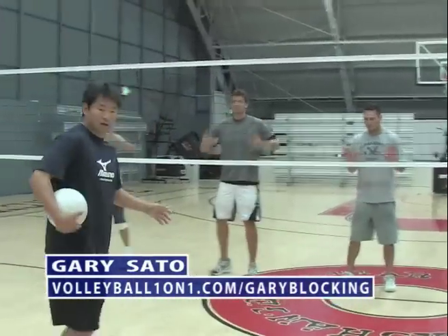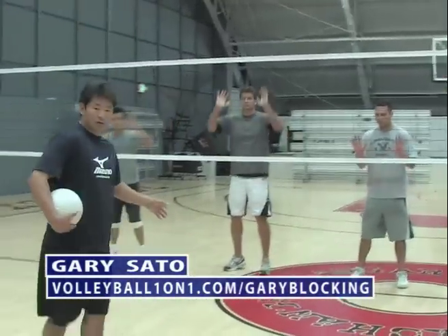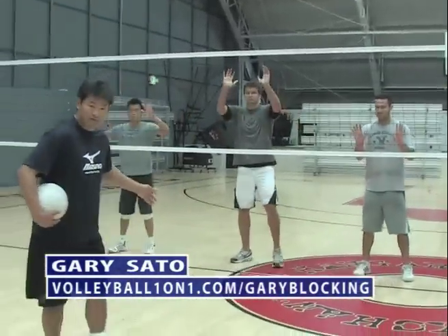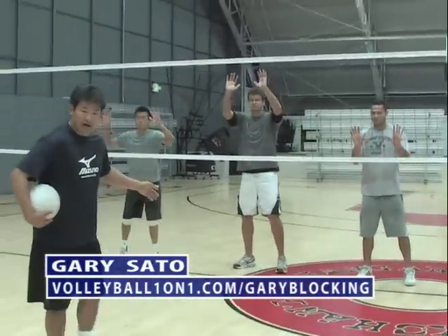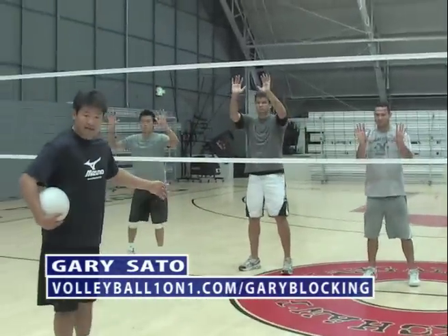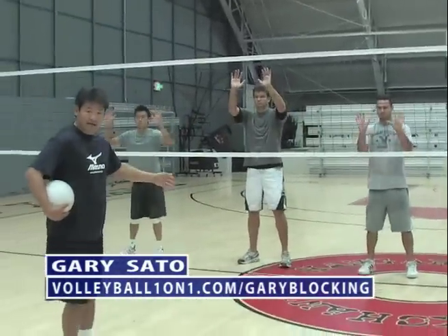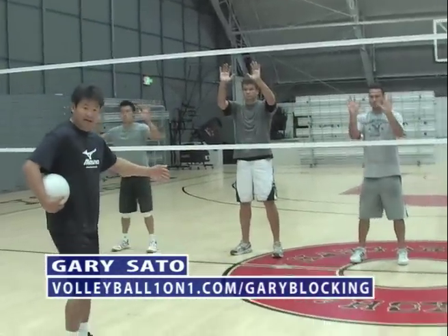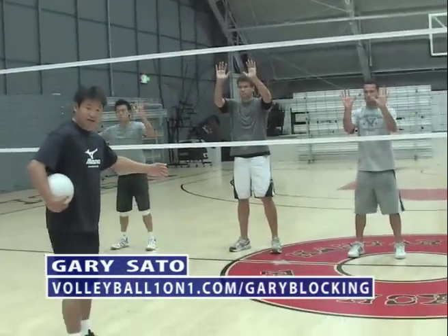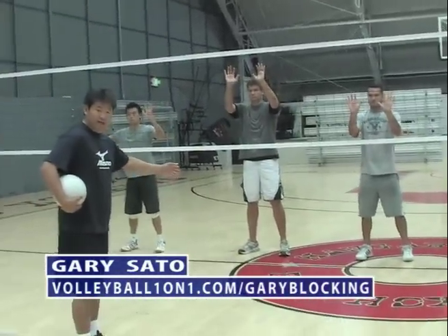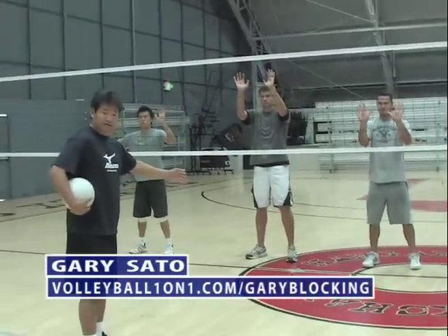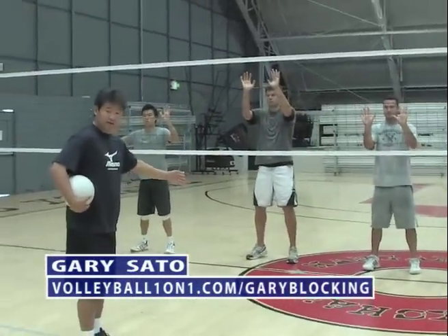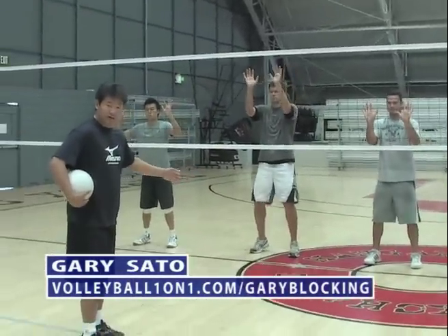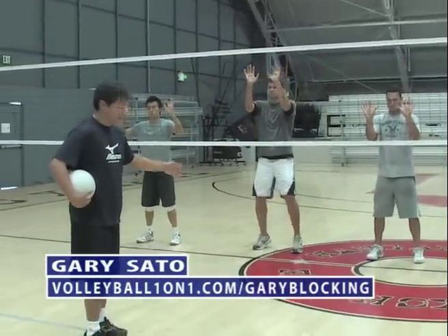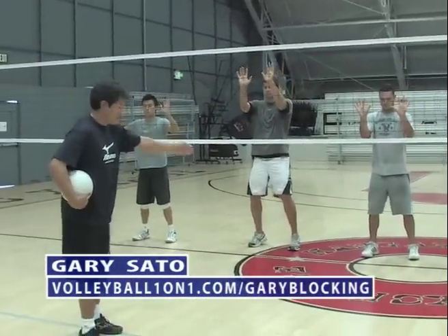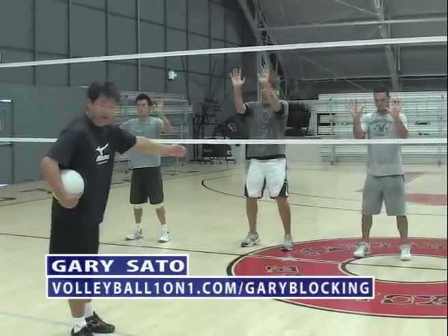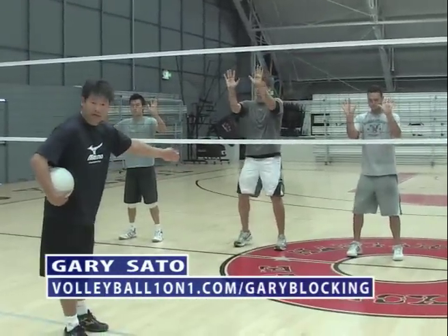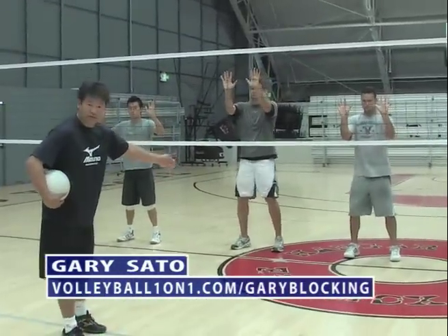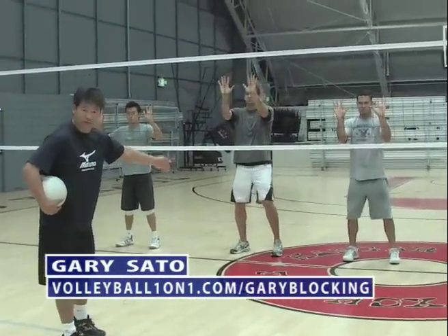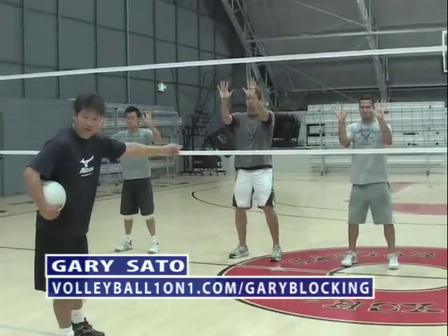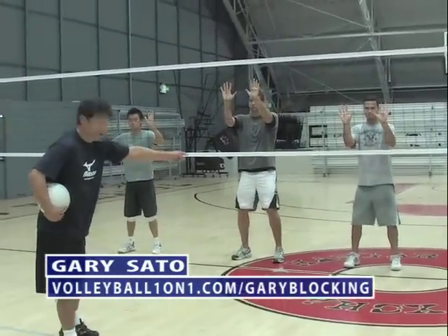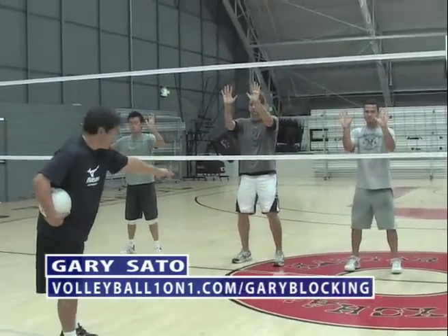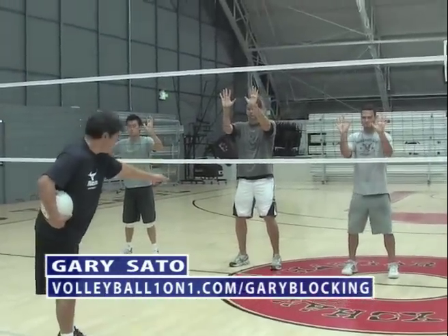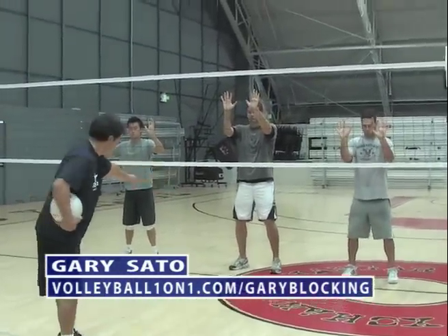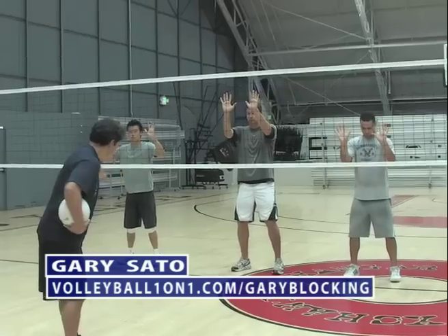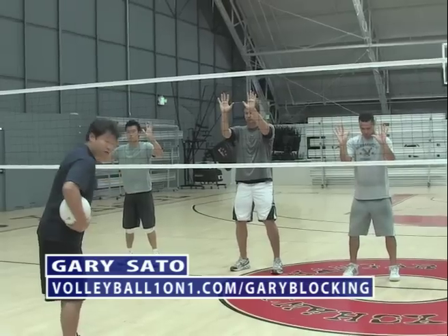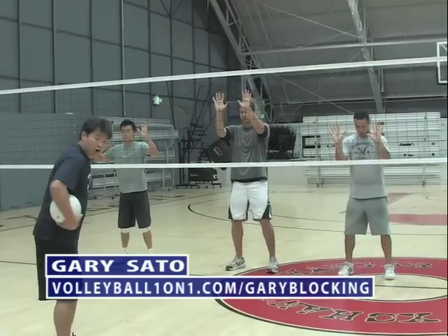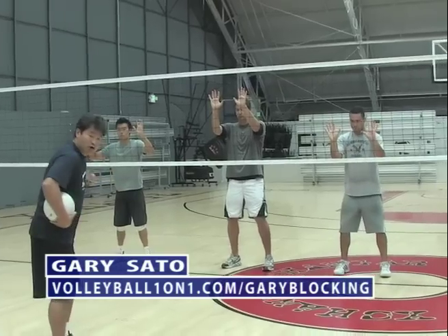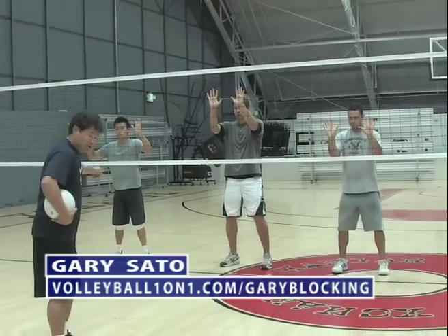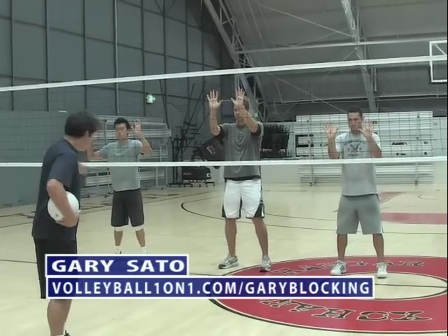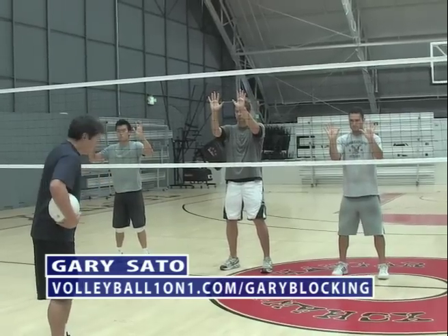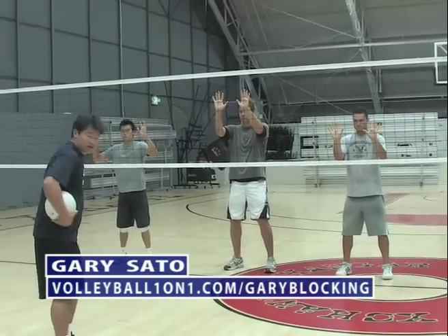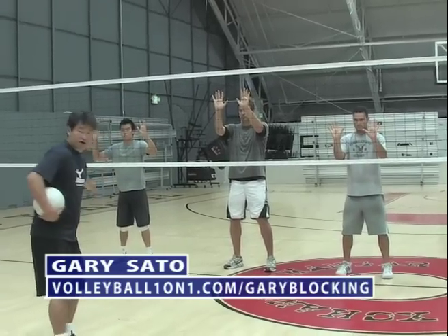We divide the net into three different zones — three equal zones: the third here, the middle third, and the other third.